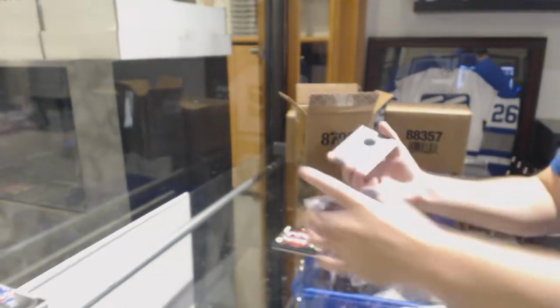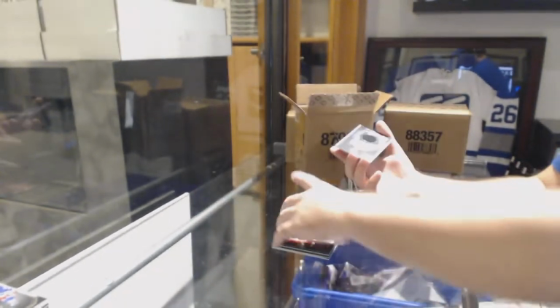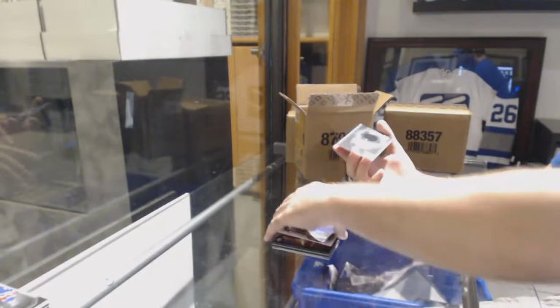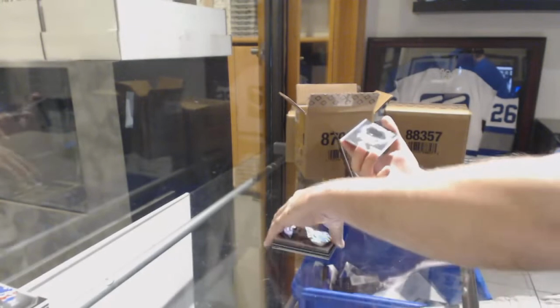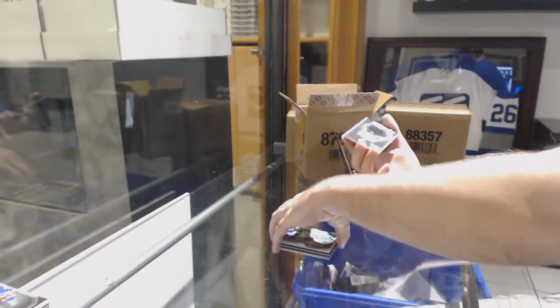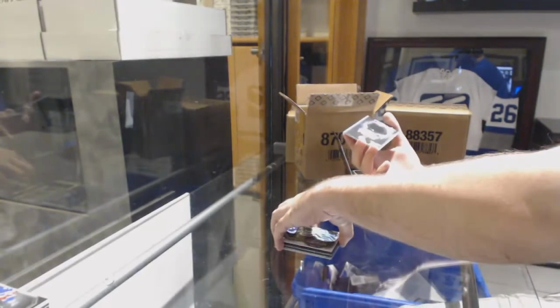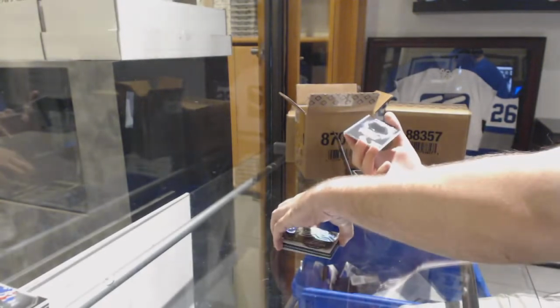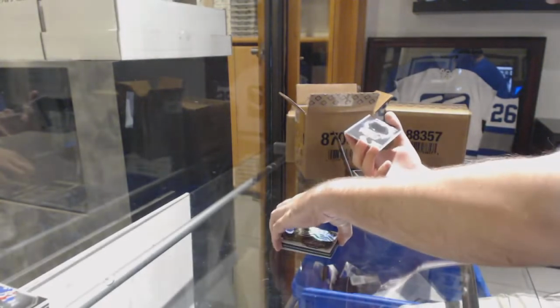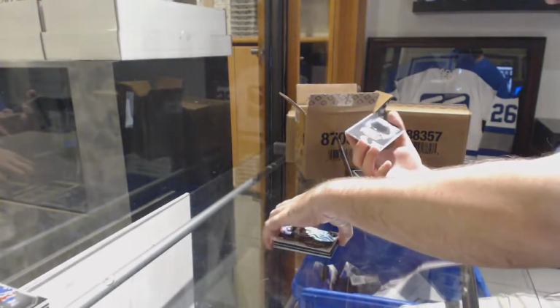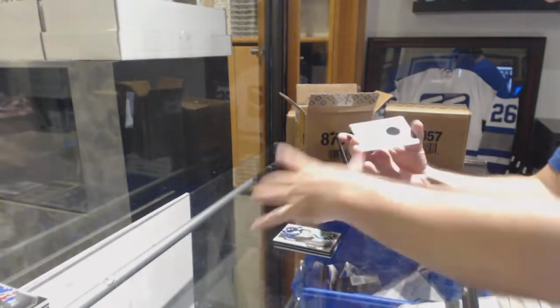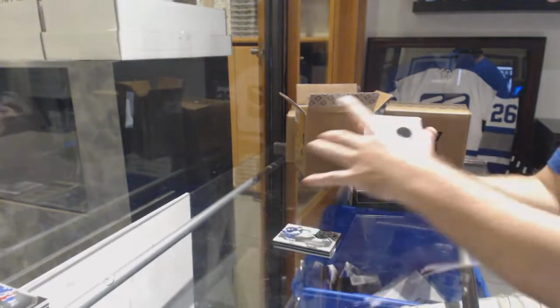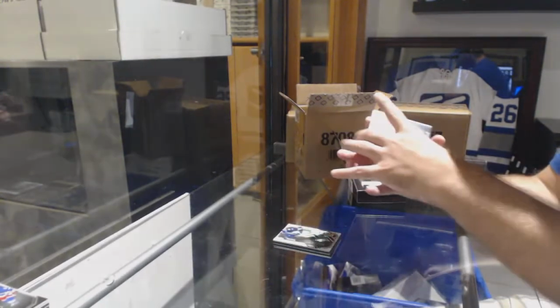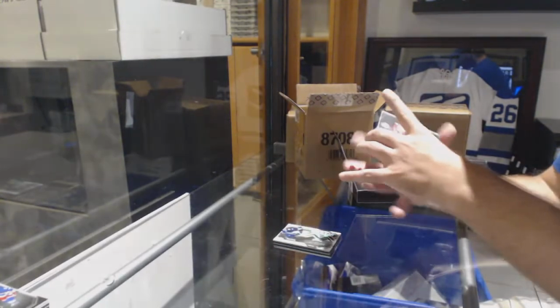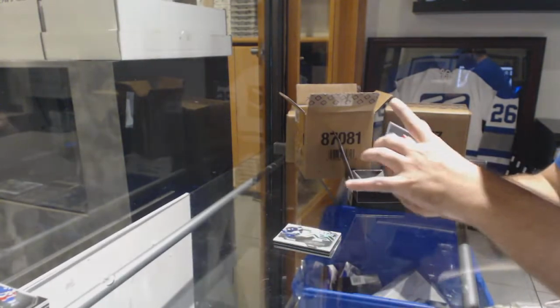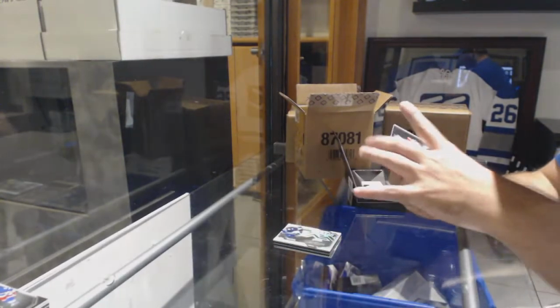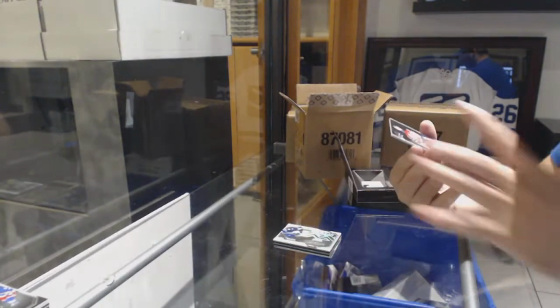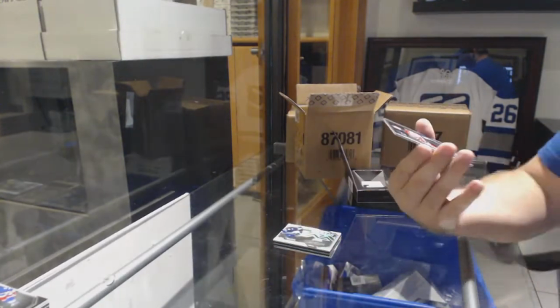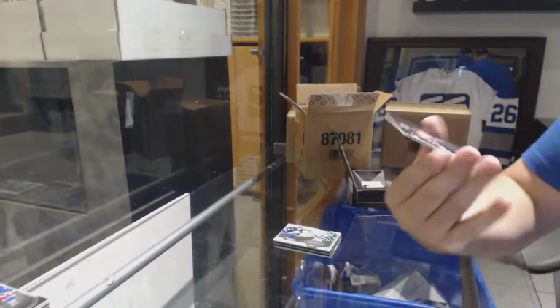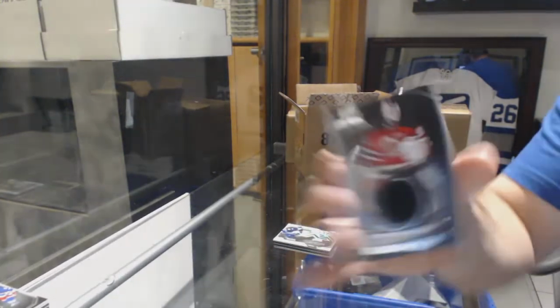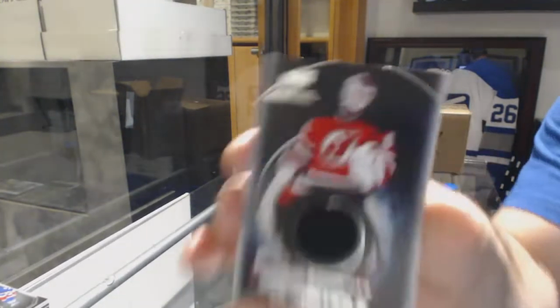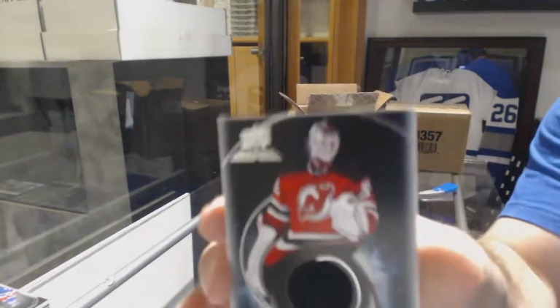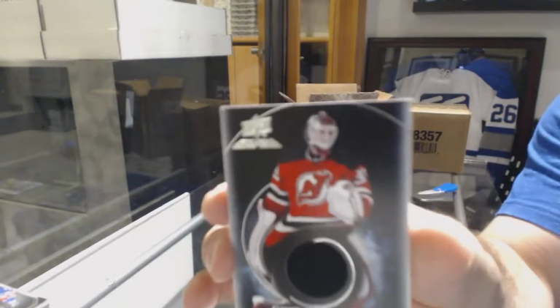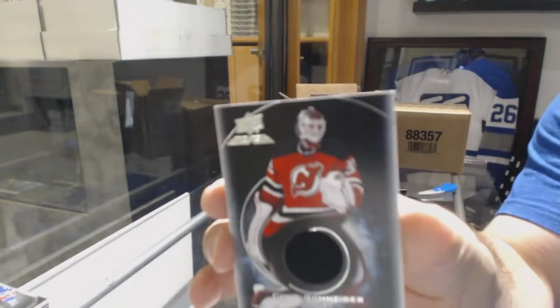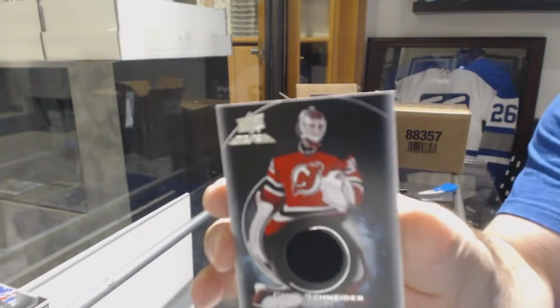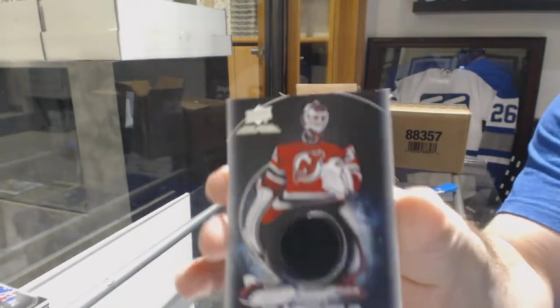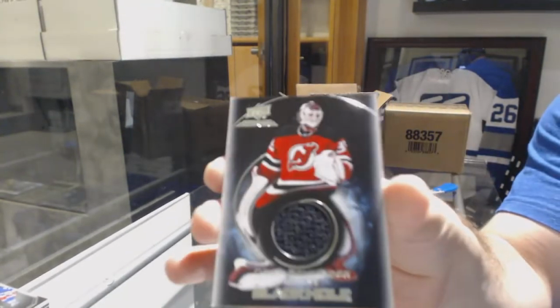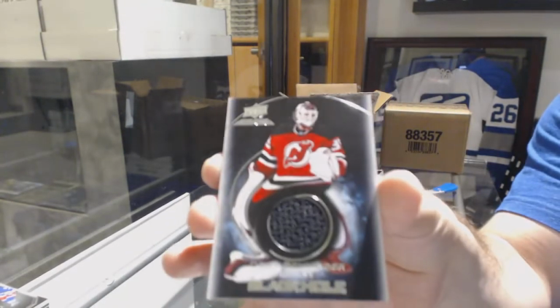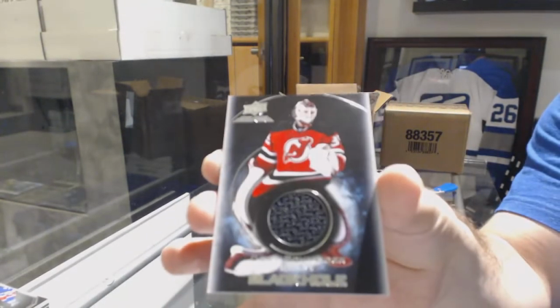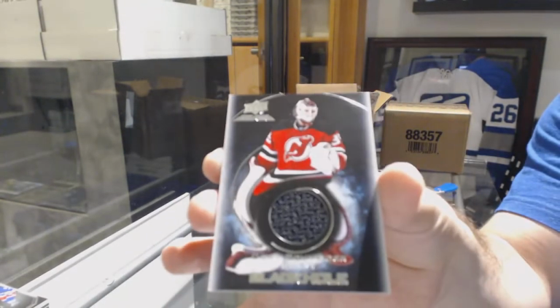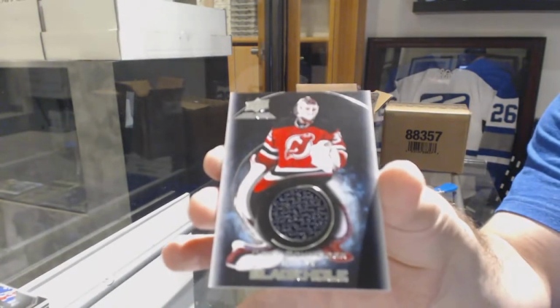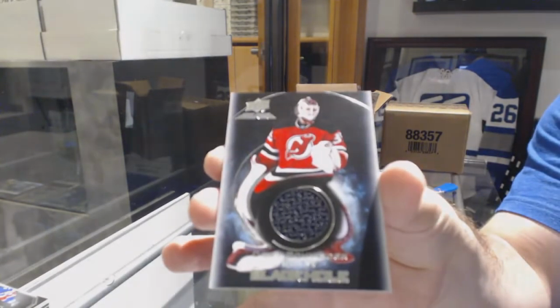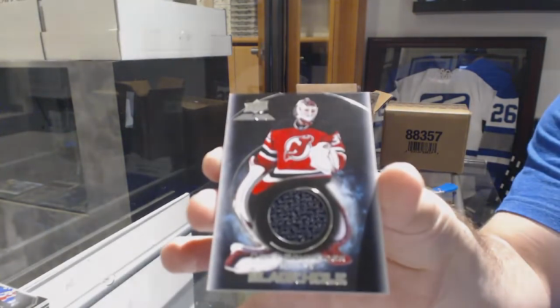And for the Devils, Black Hole Jersey of Corey Schneider.